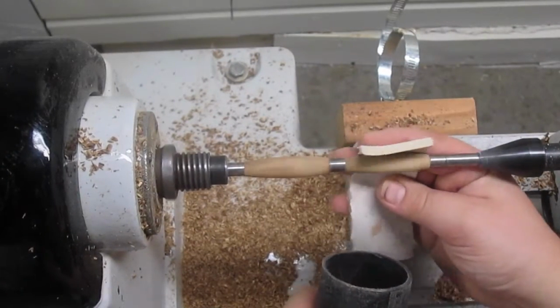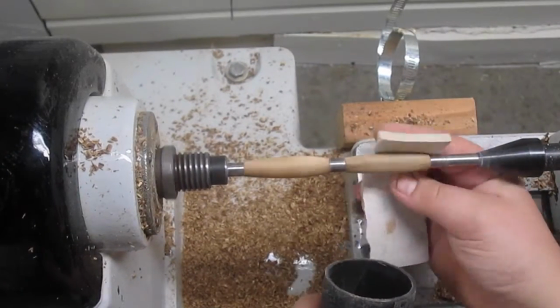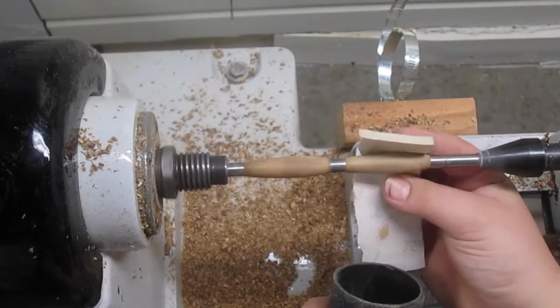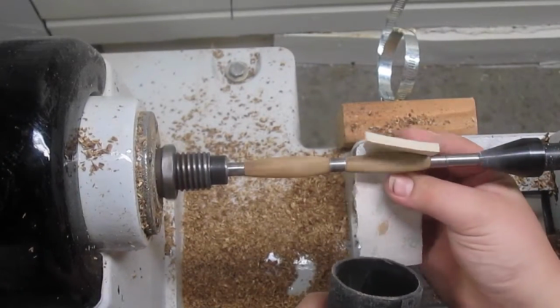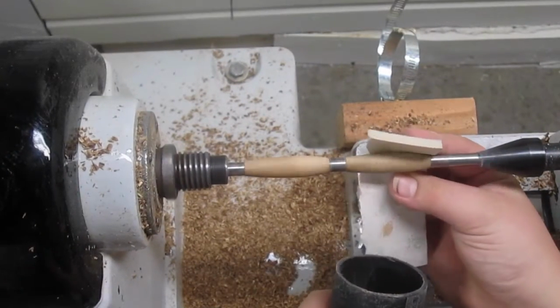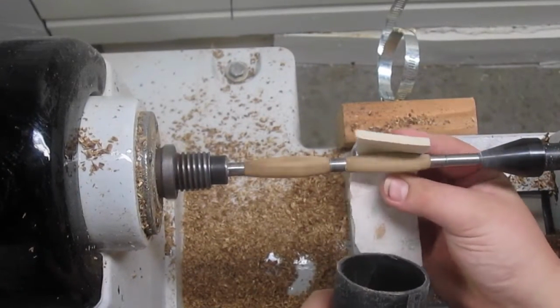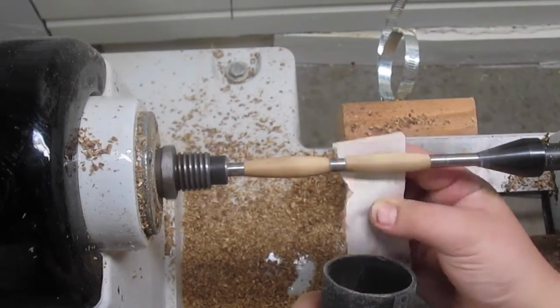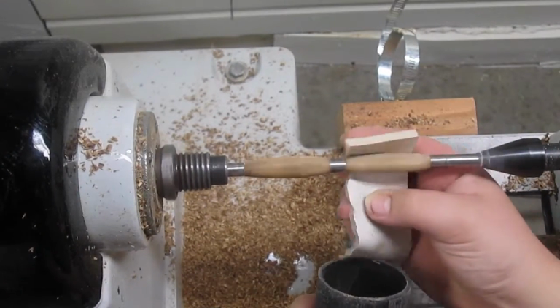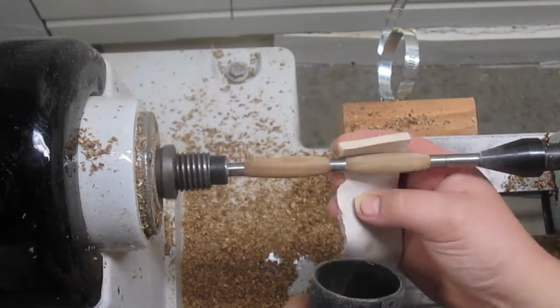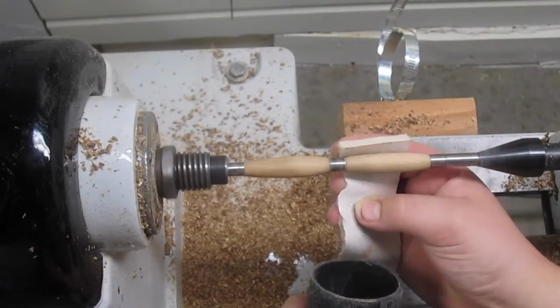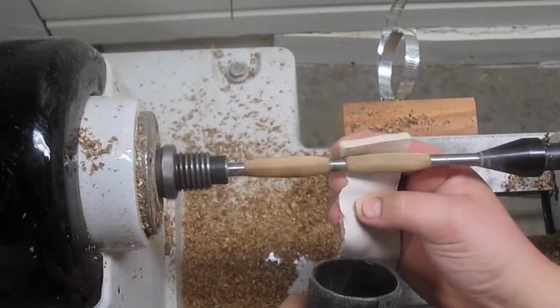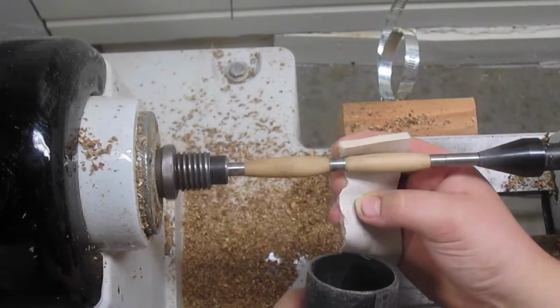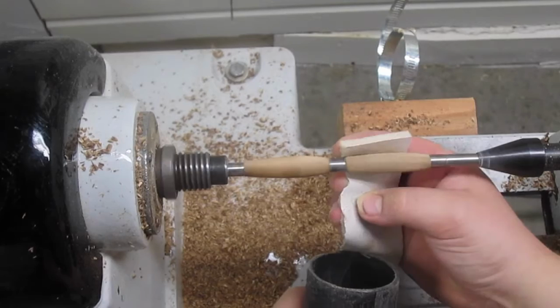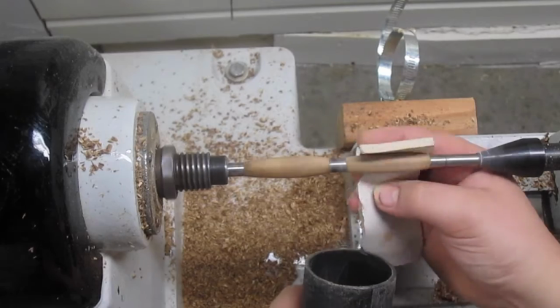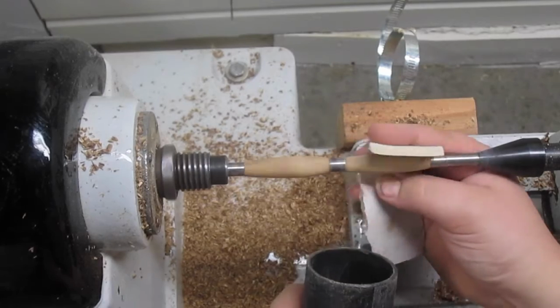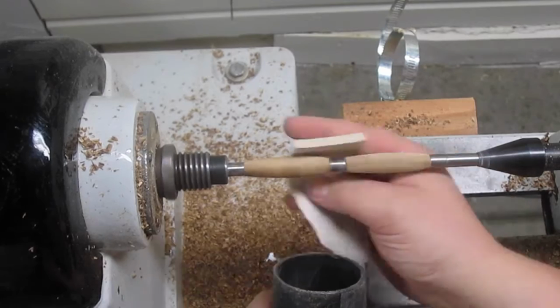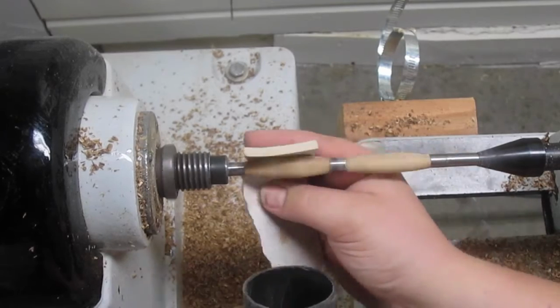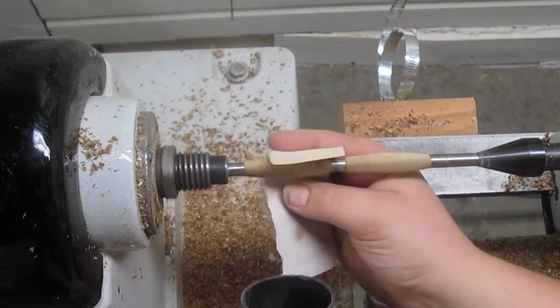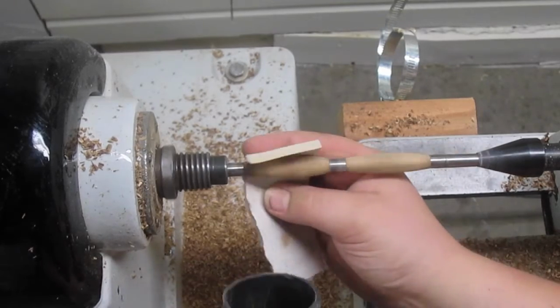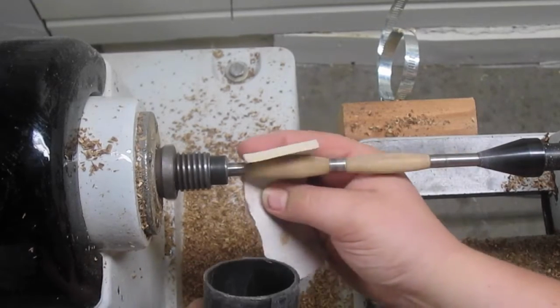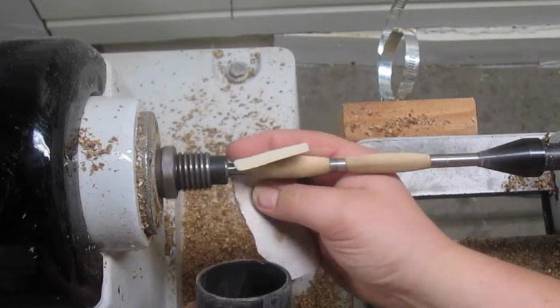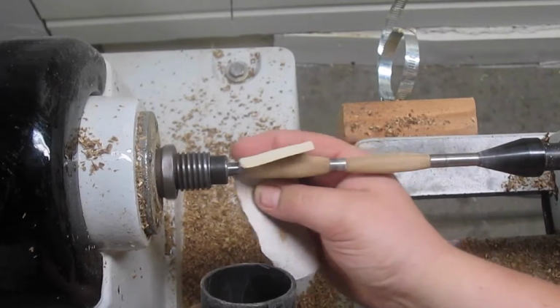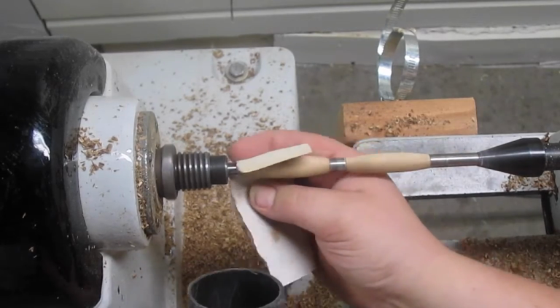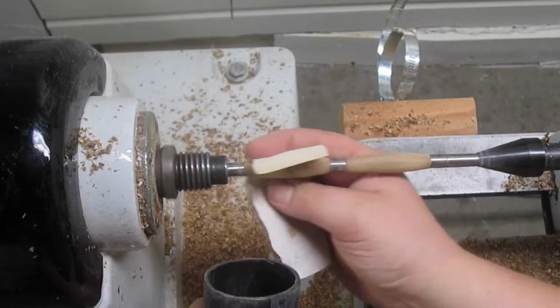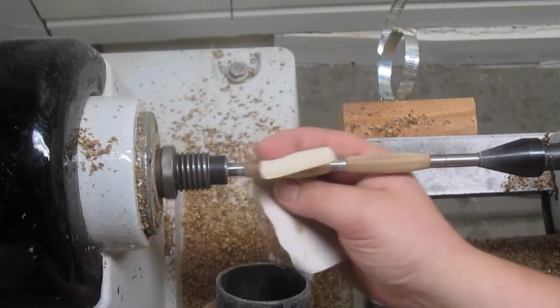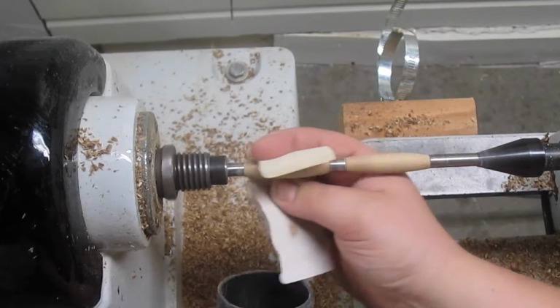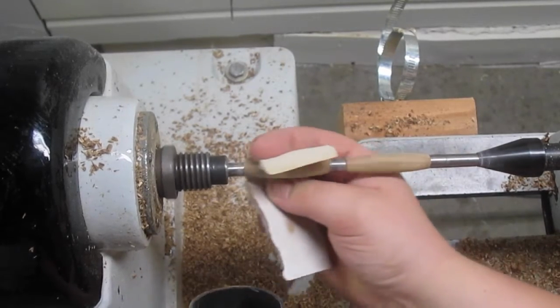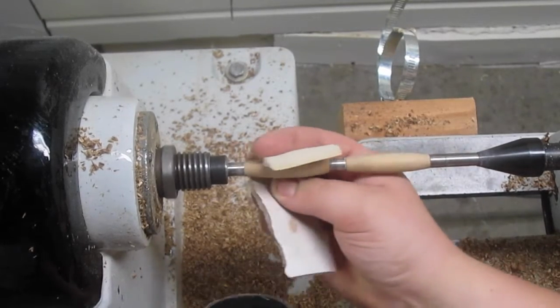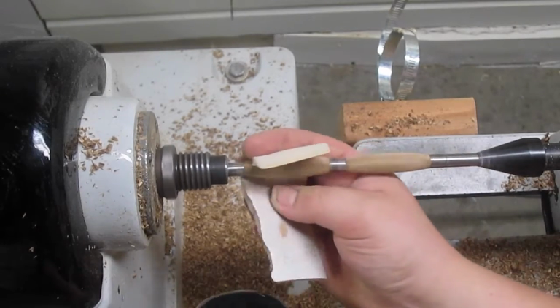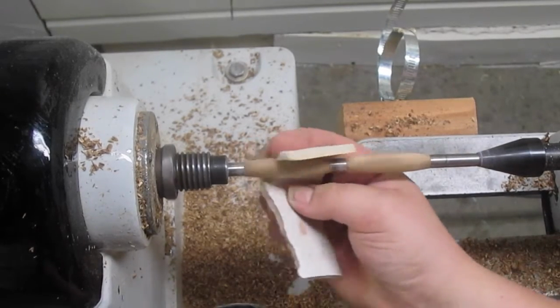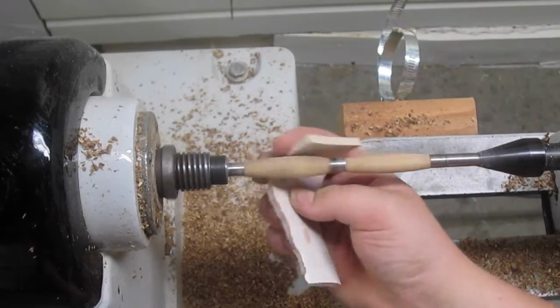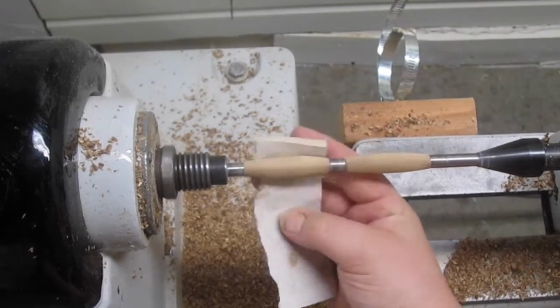Then I sand it with 150, 240, 320, 400, 600, and 800.